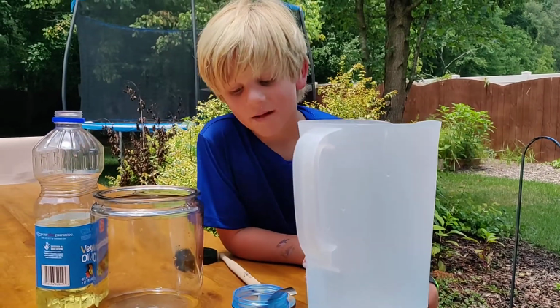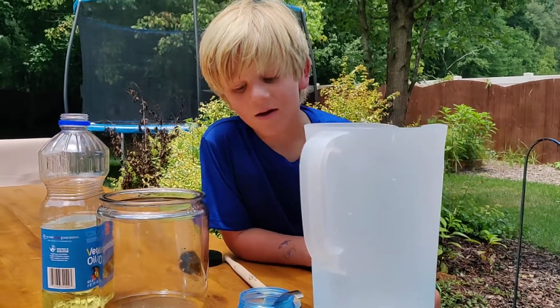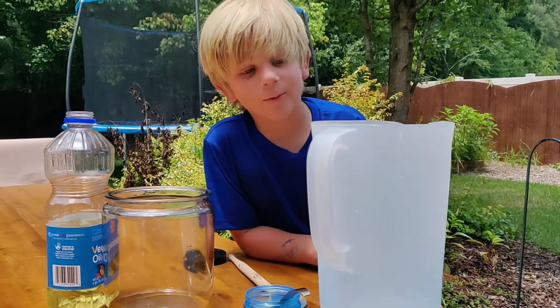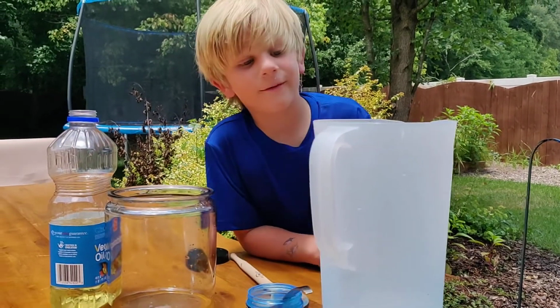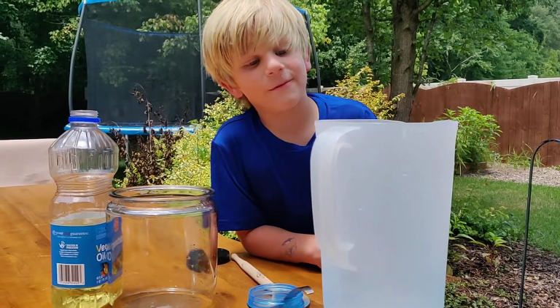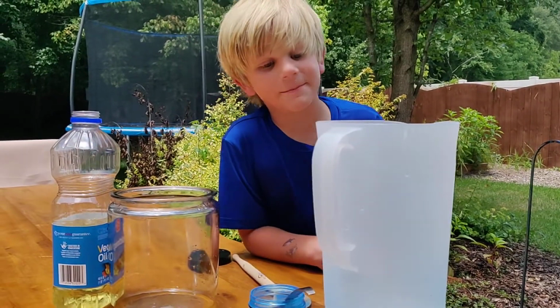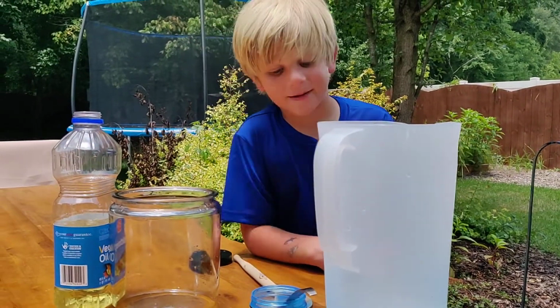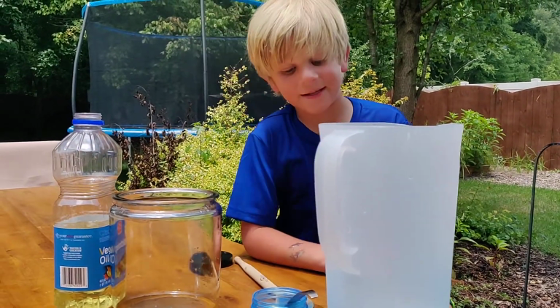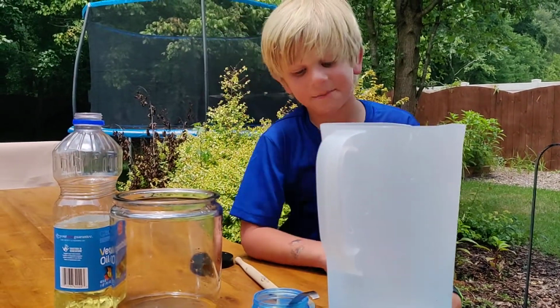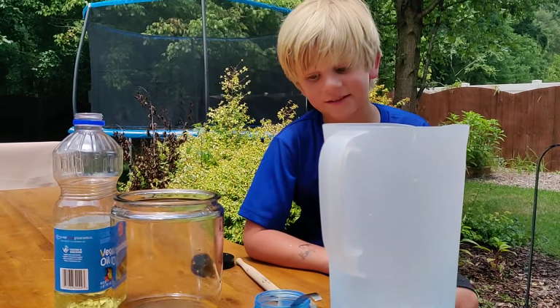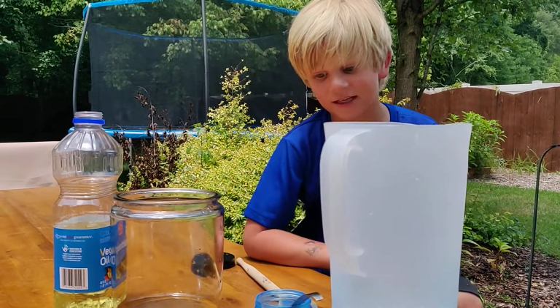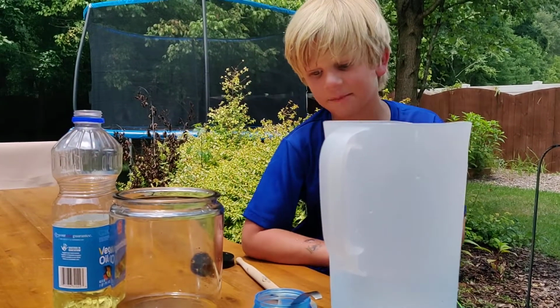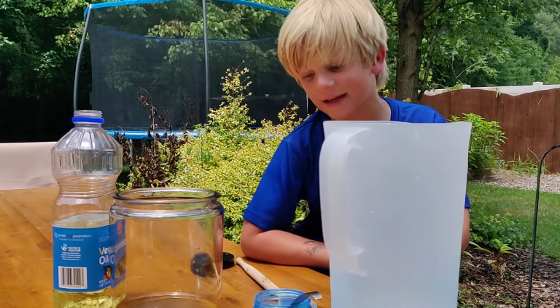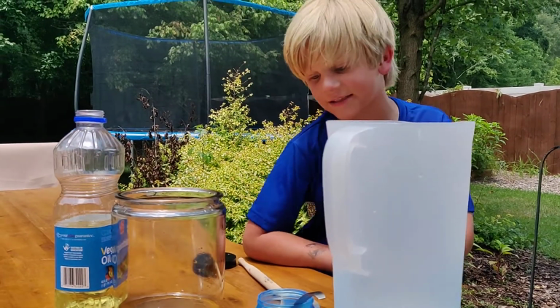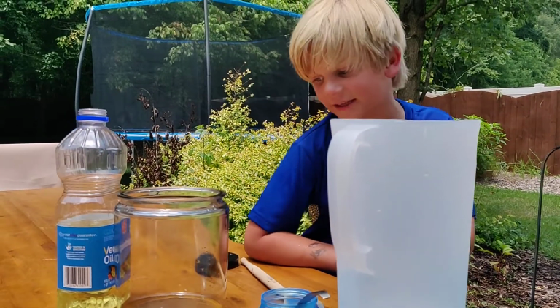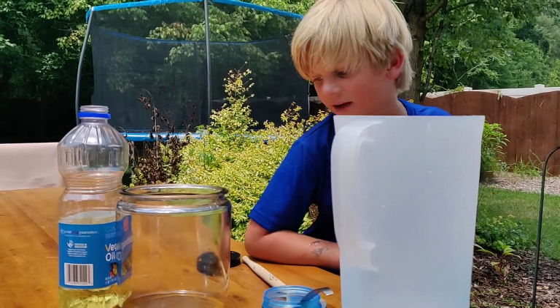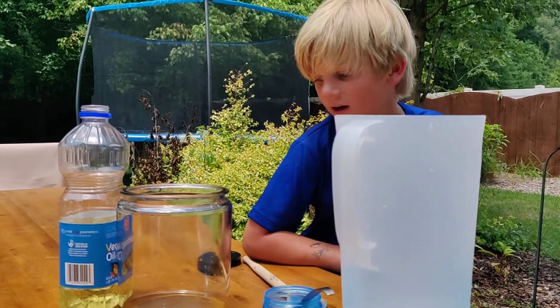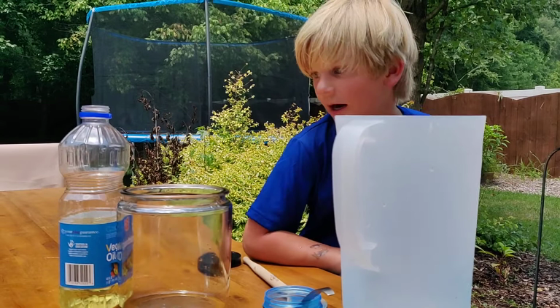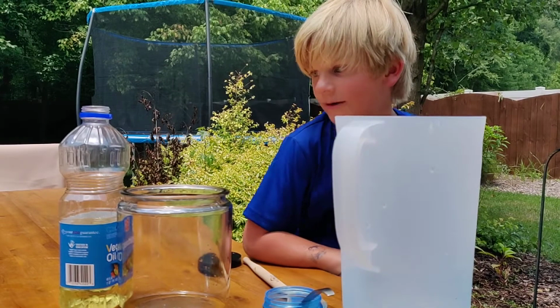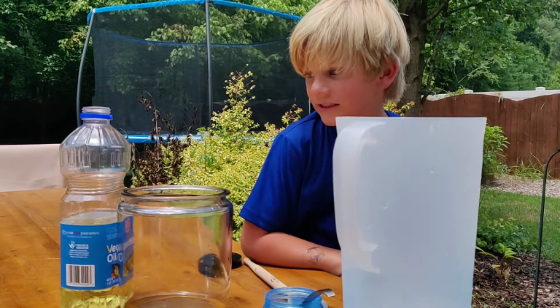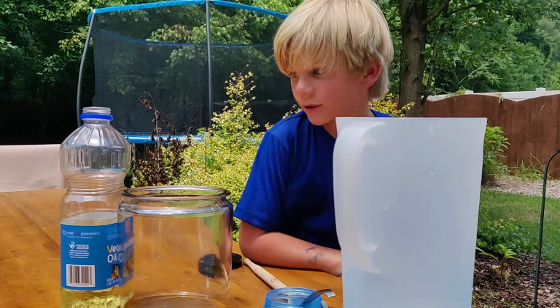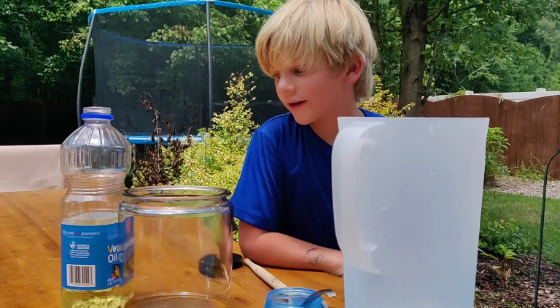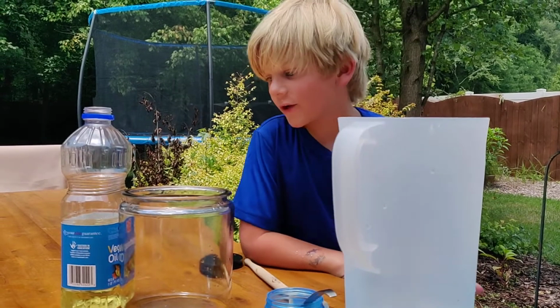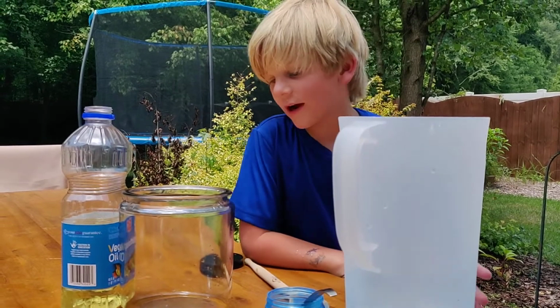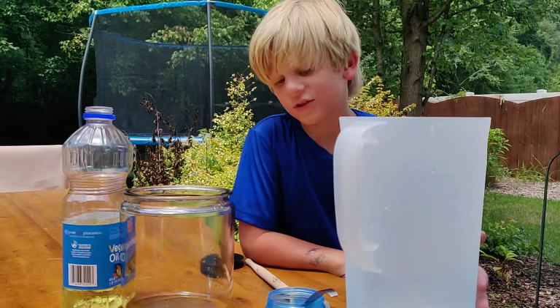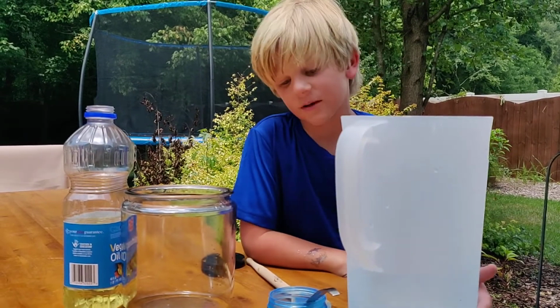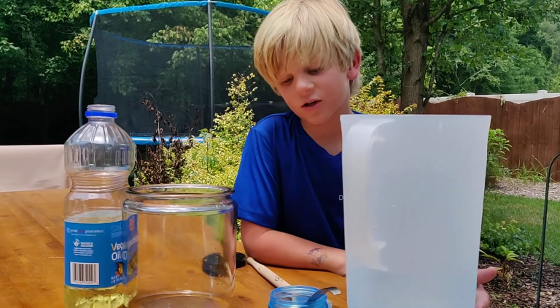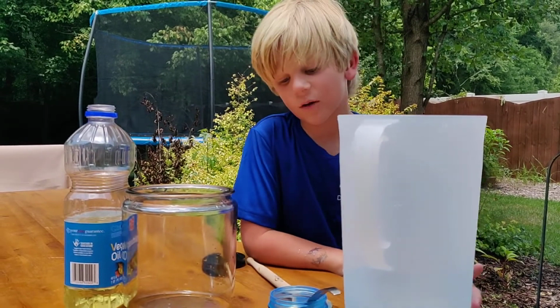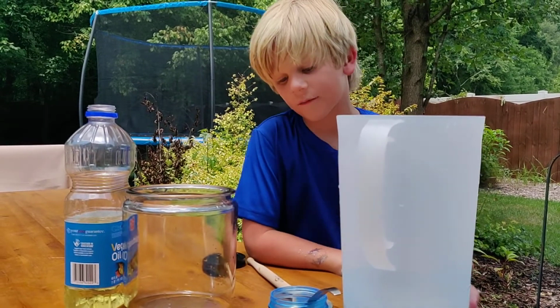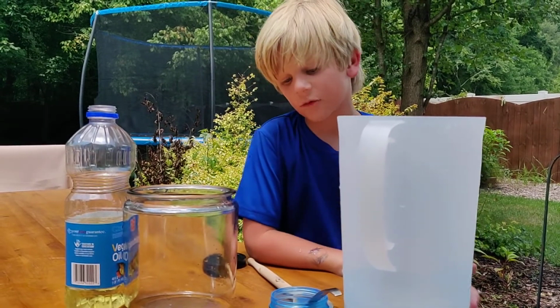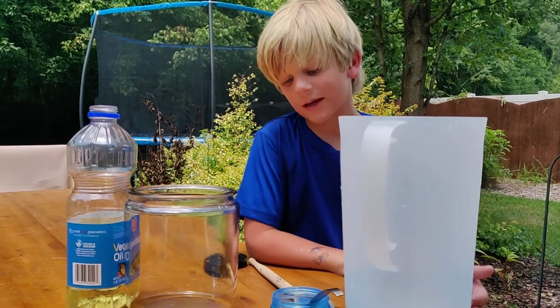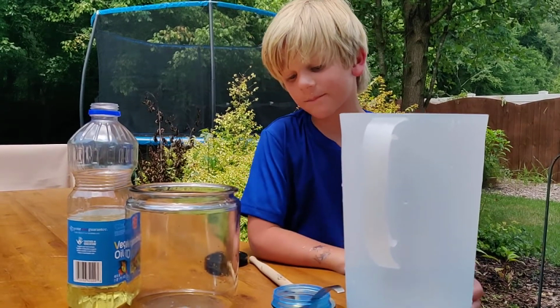Hello everyone, my name is Zahn McKenzie. I'll be showing you how to make a lava lamp.